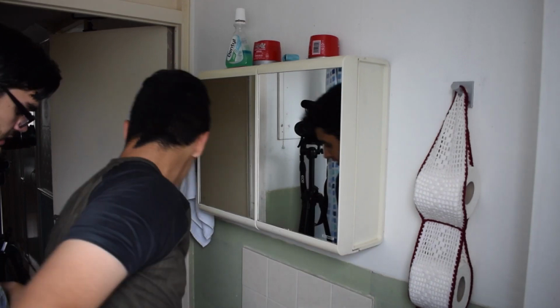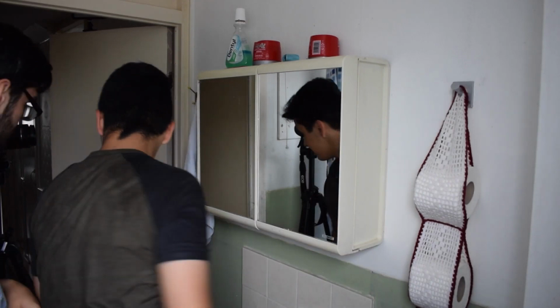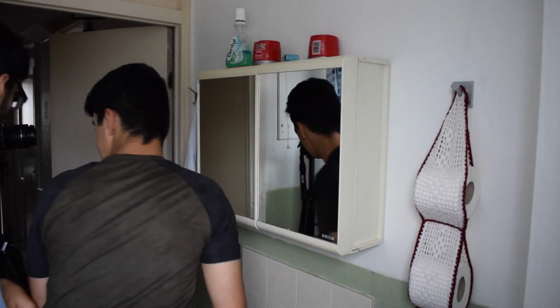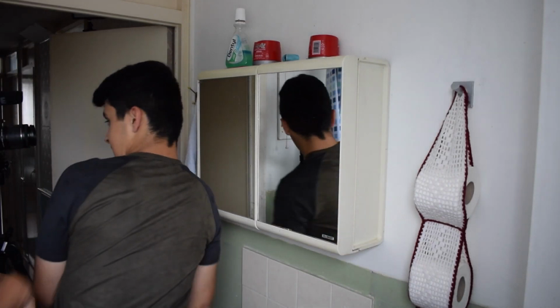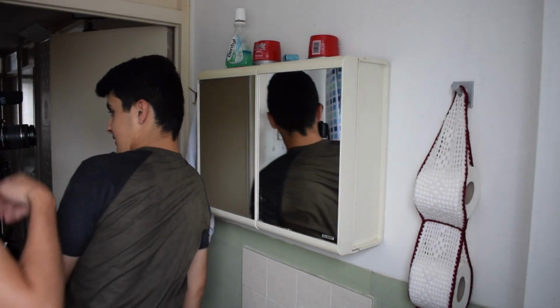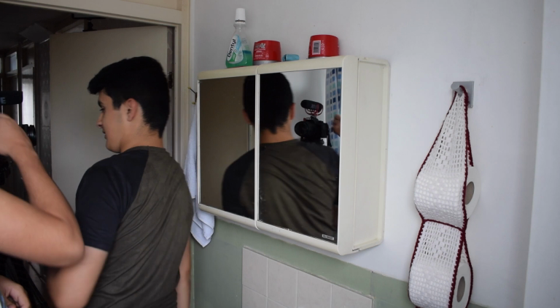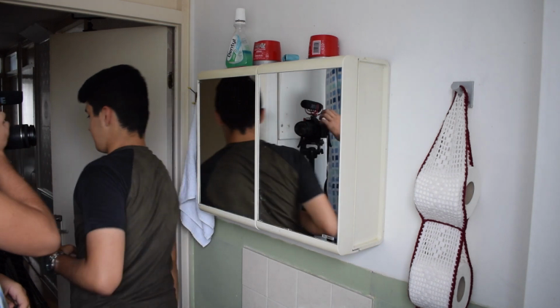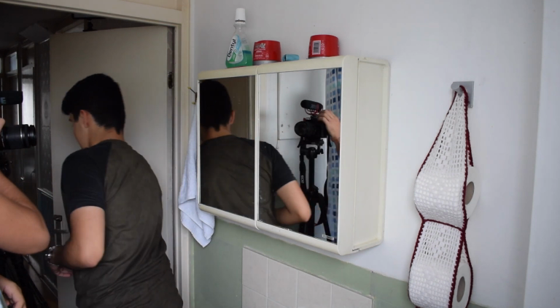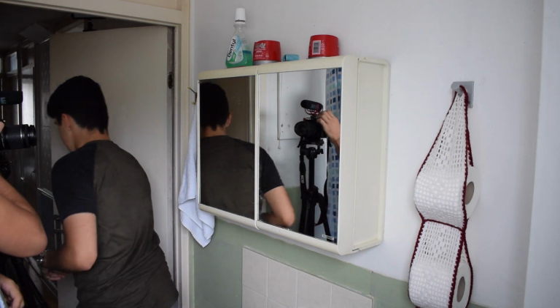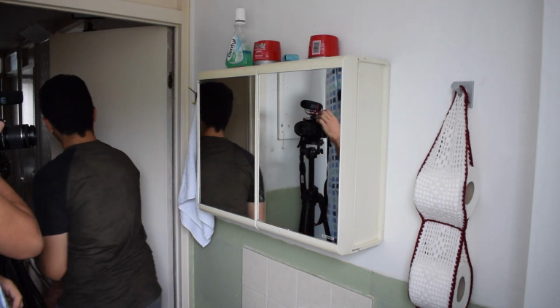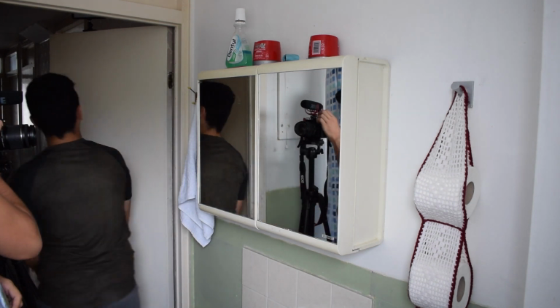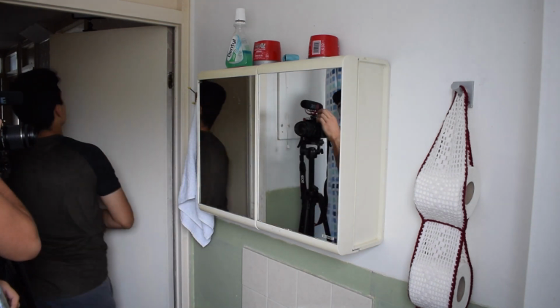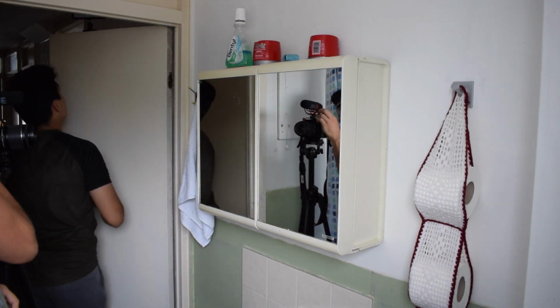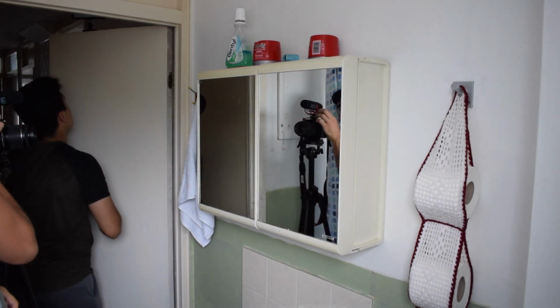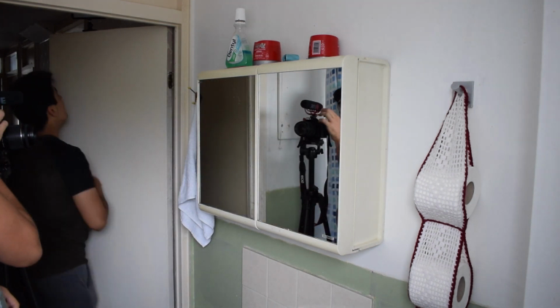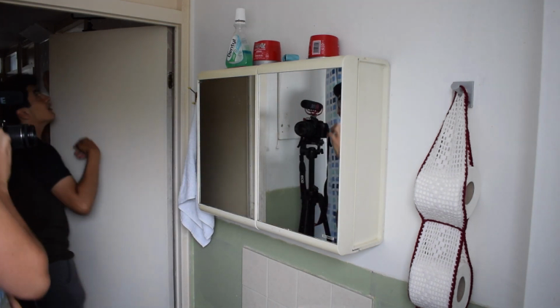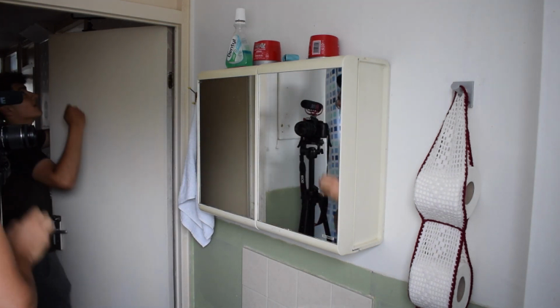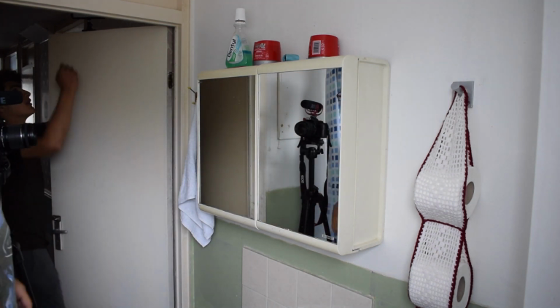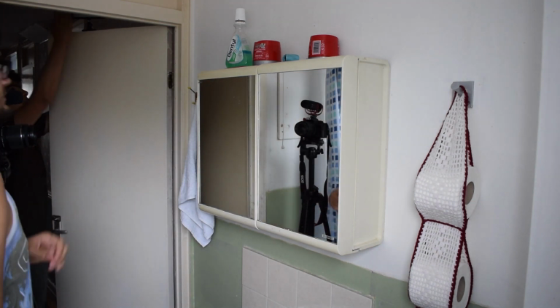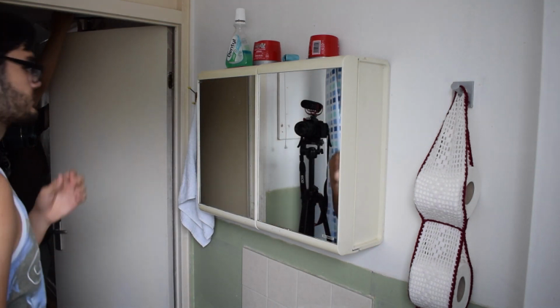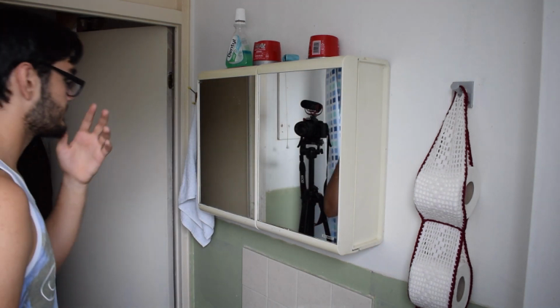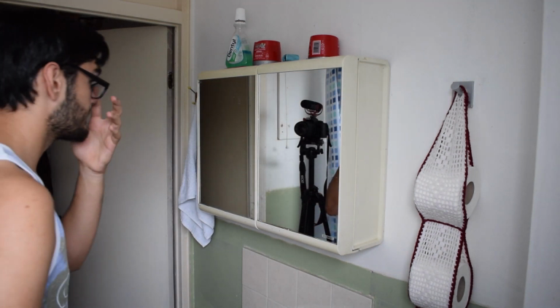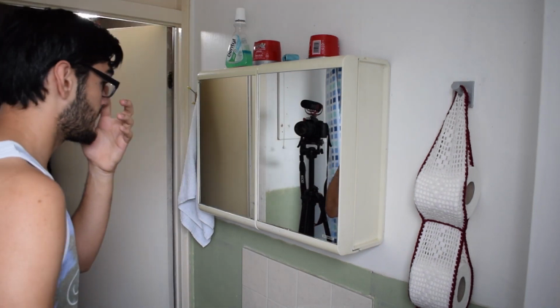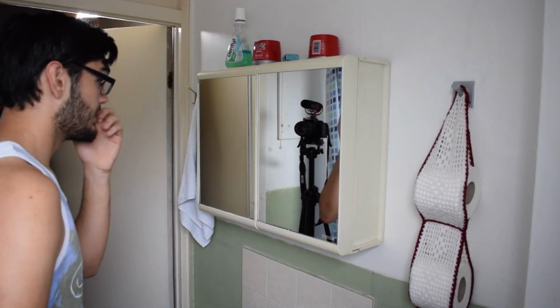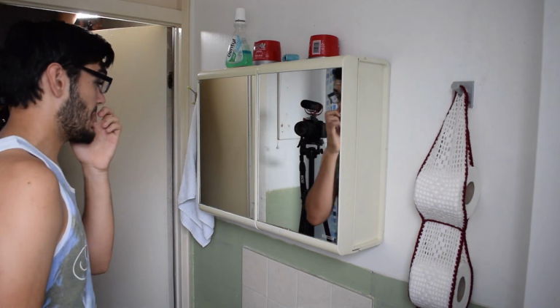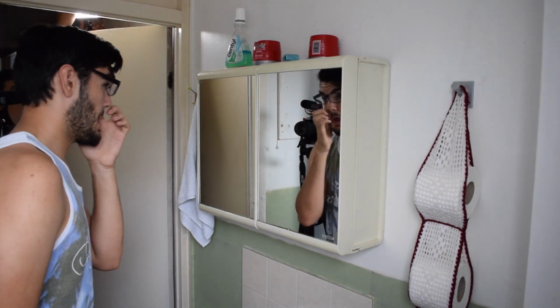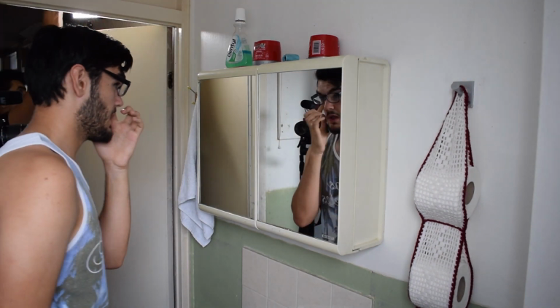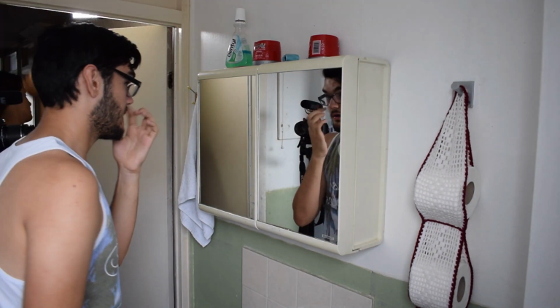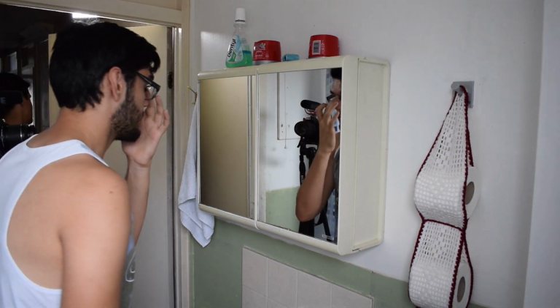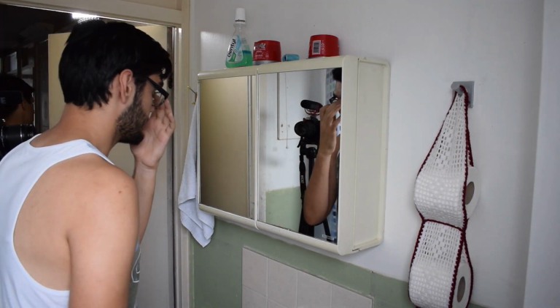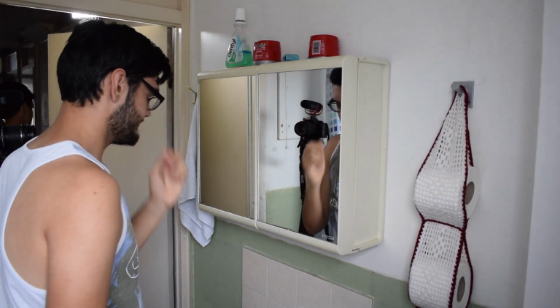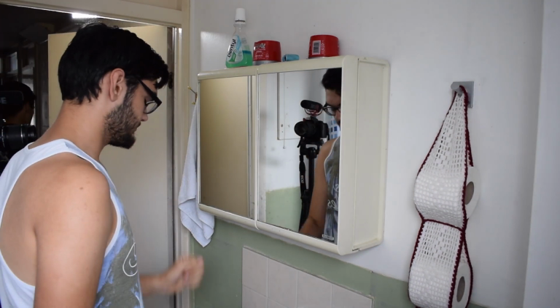Camera one, filming. Camera two, filming. Lights on, sound on, go!